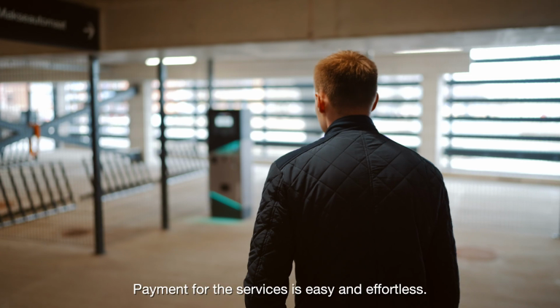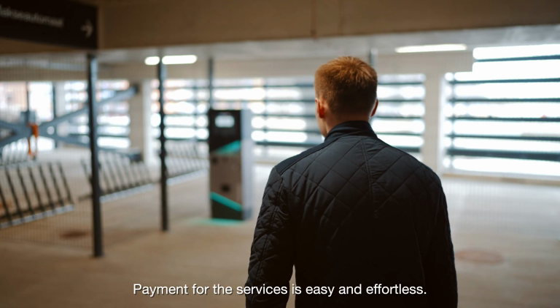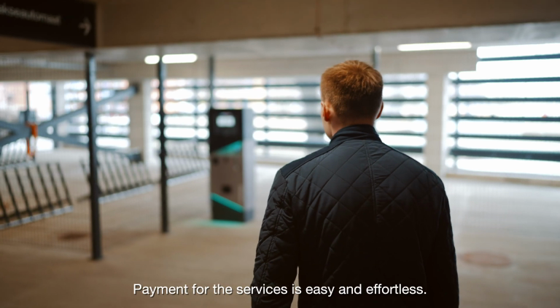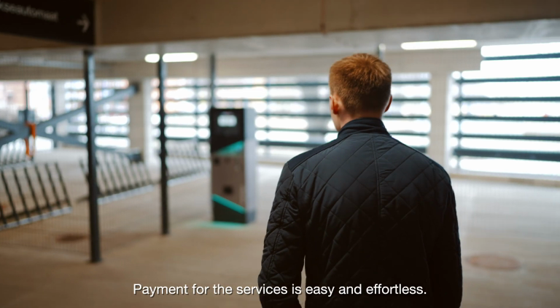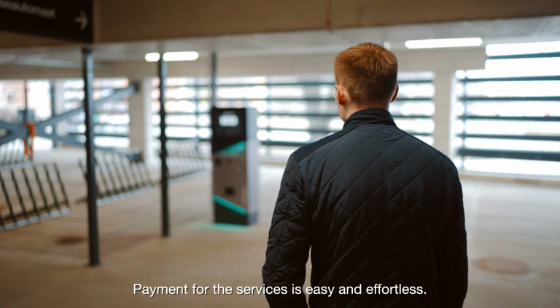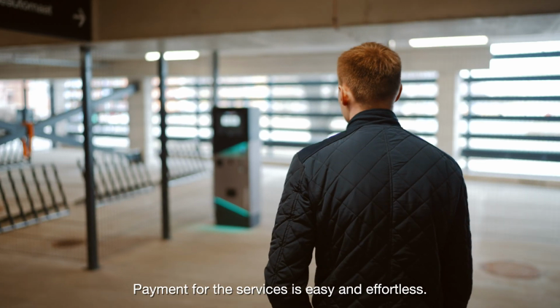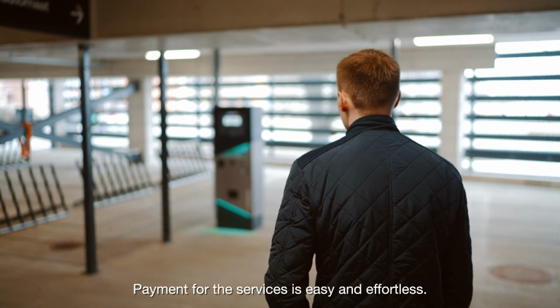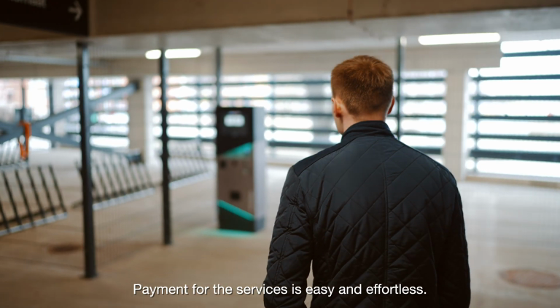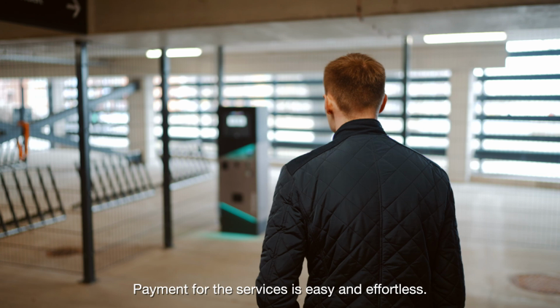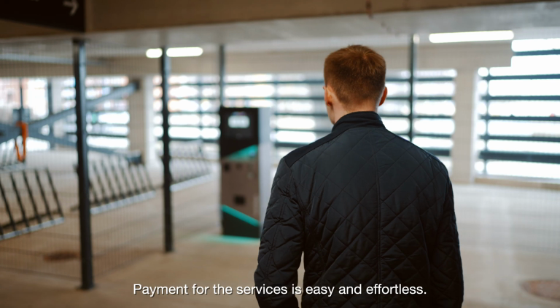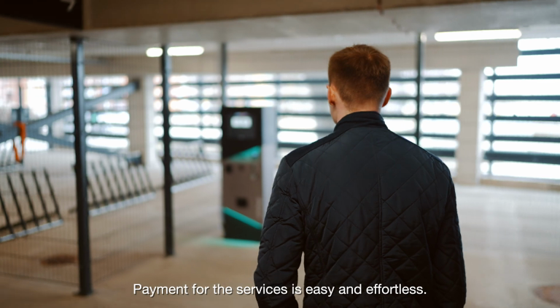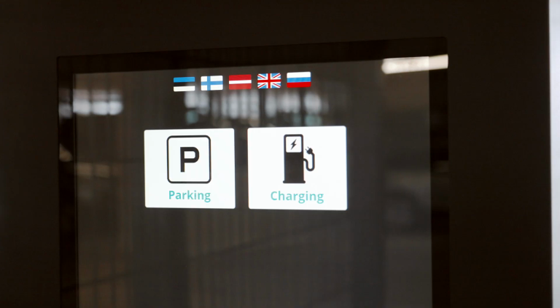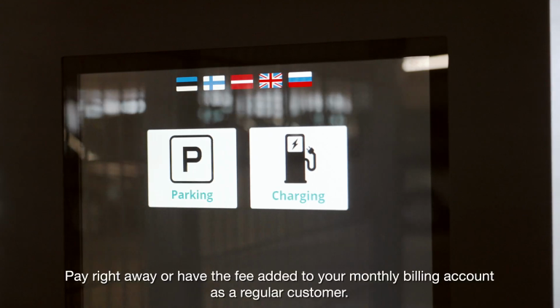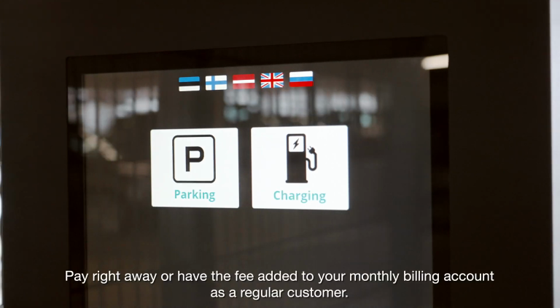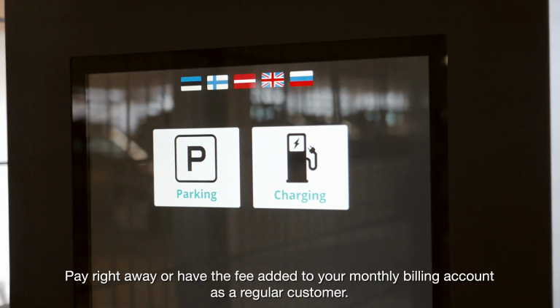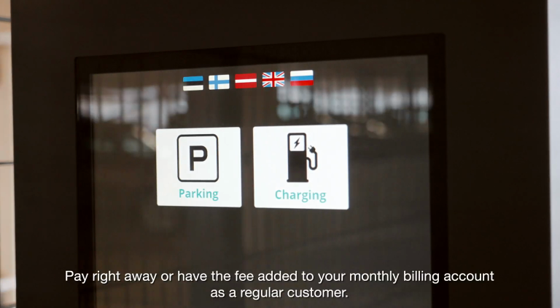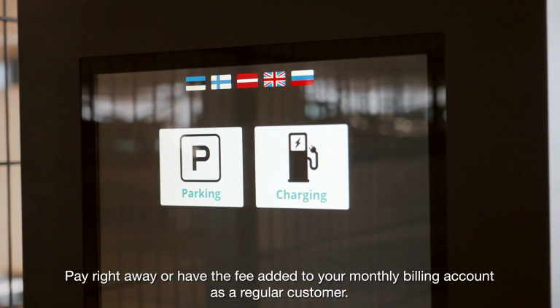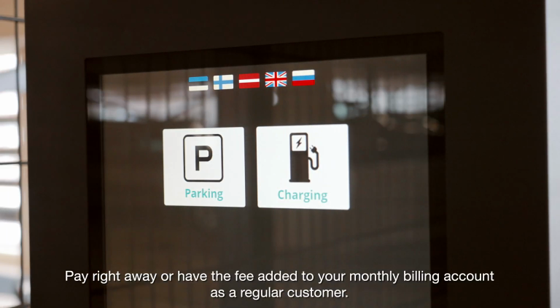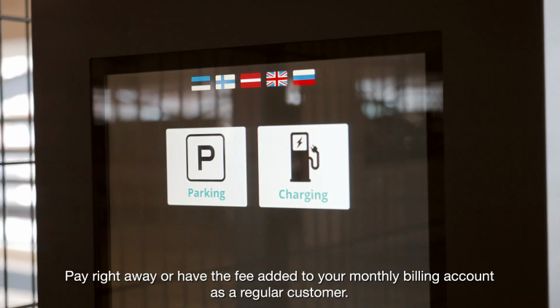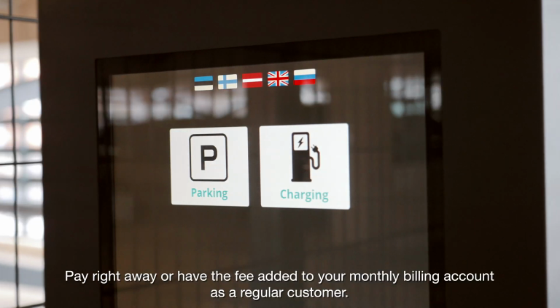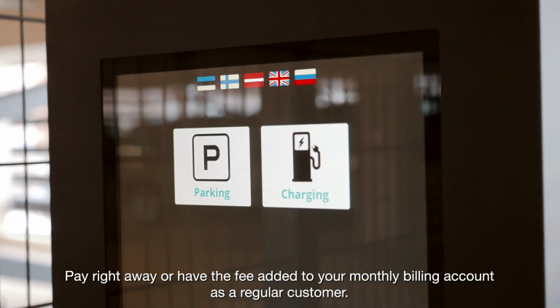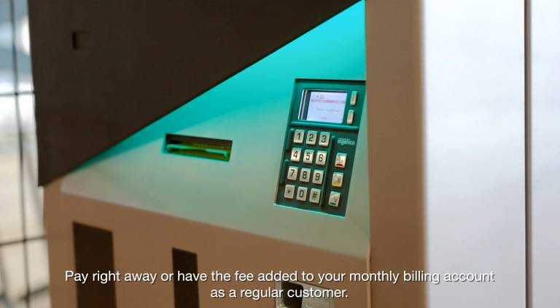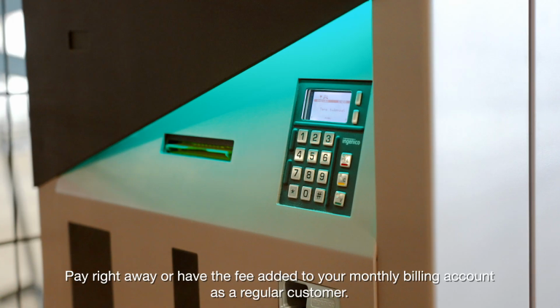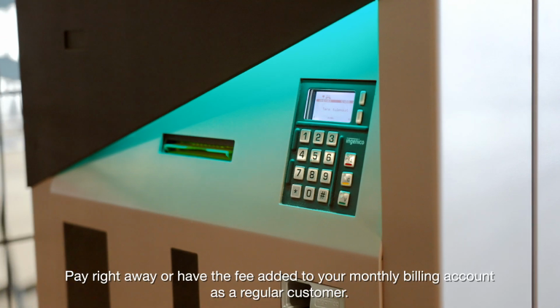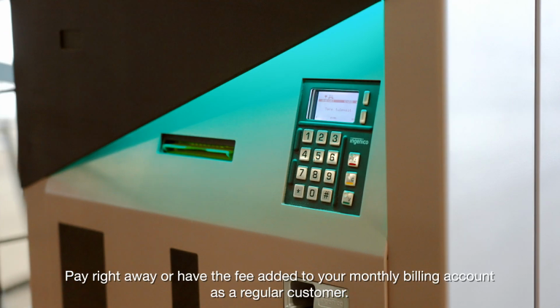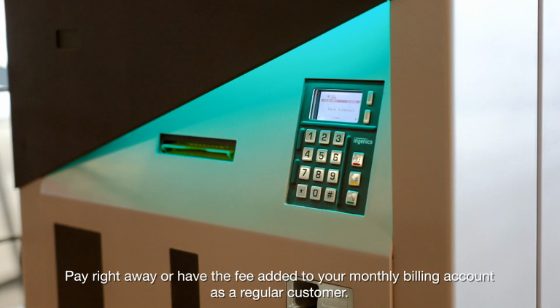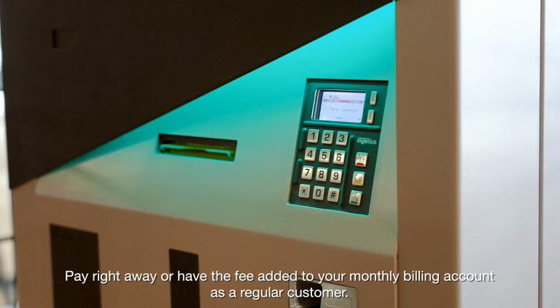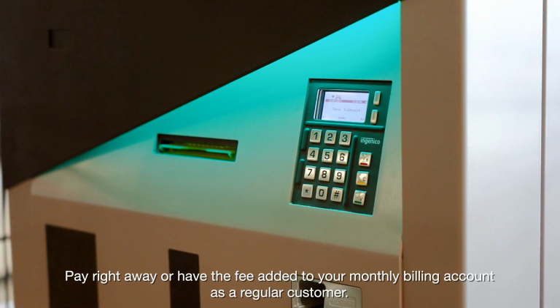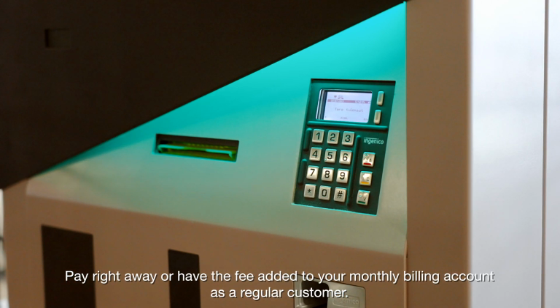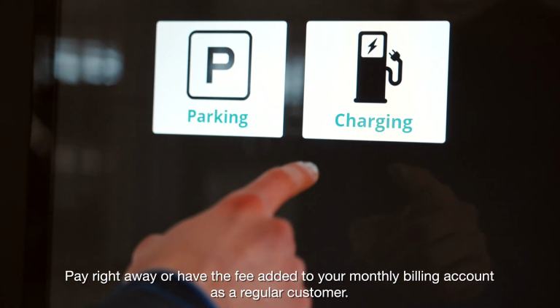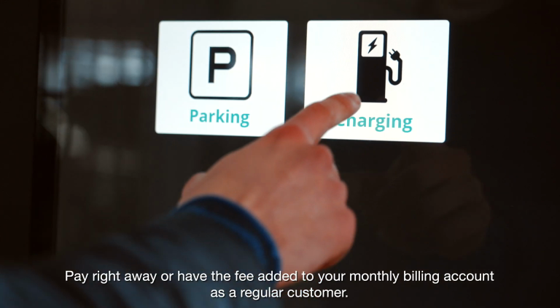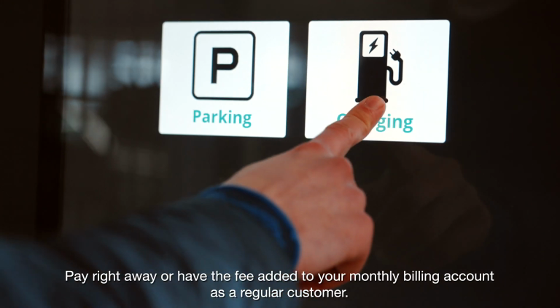Payment for the services is easy and effortless. Pay right away or have the fee added to your monthly billing account as a regular customer.